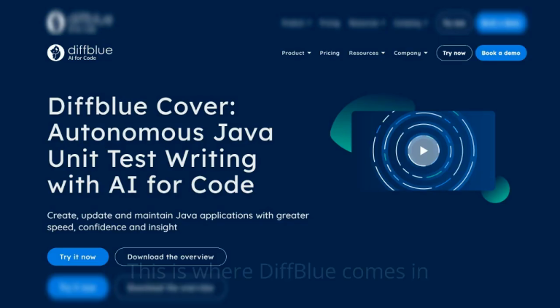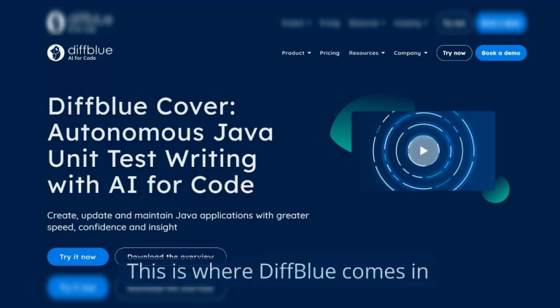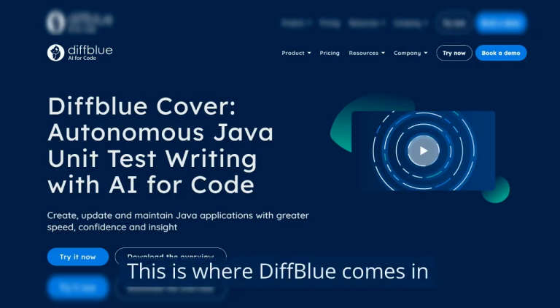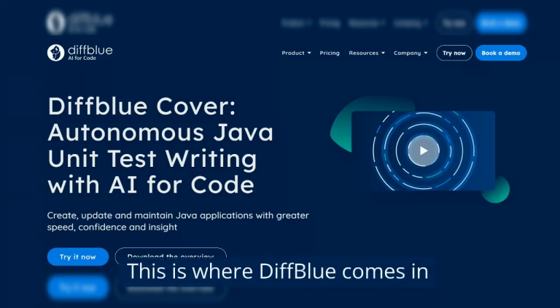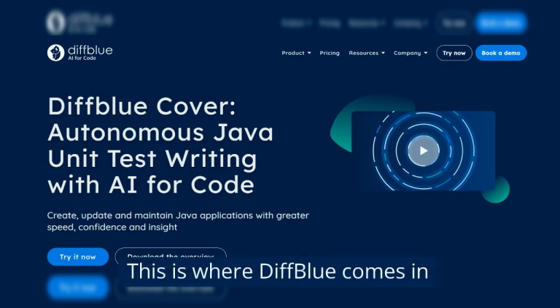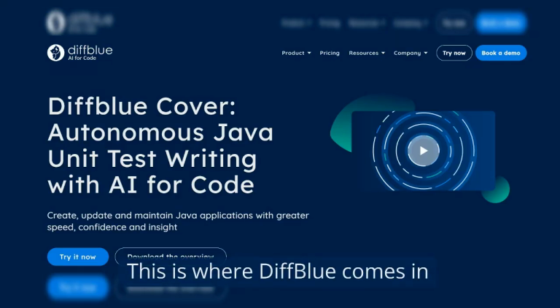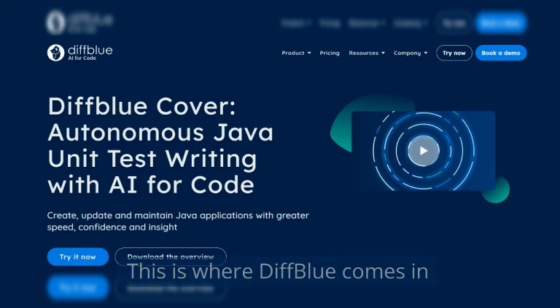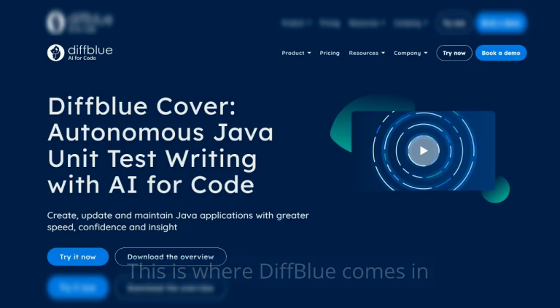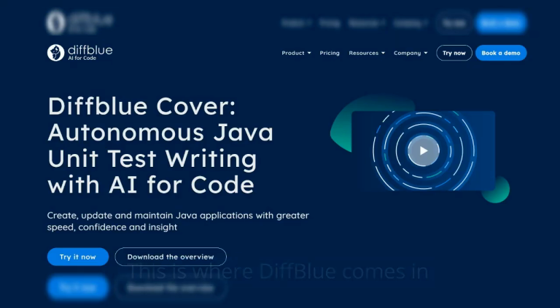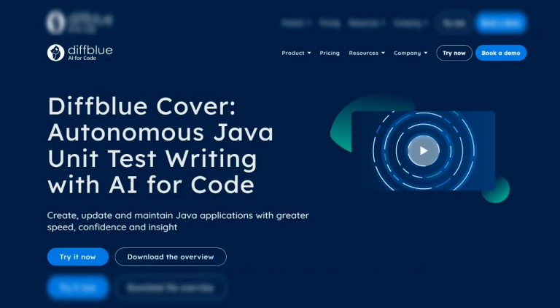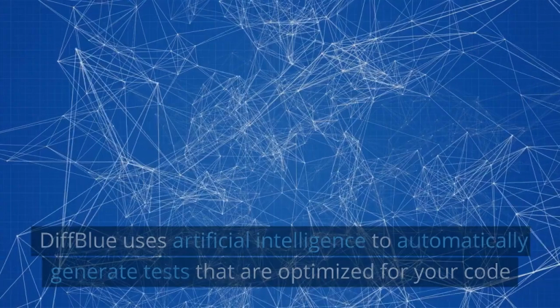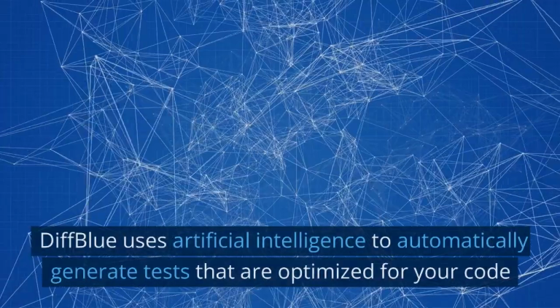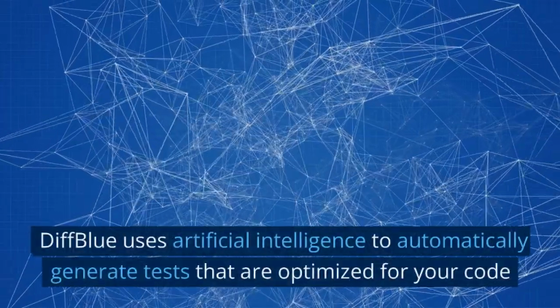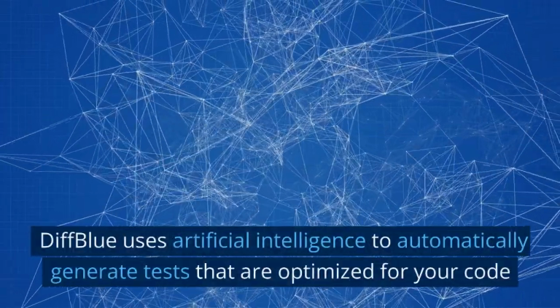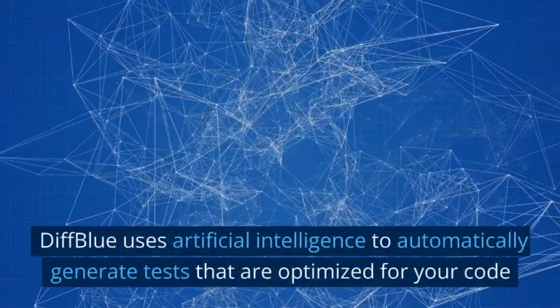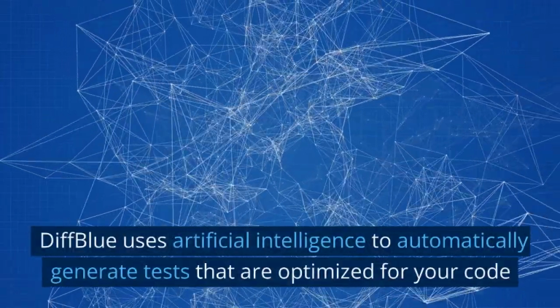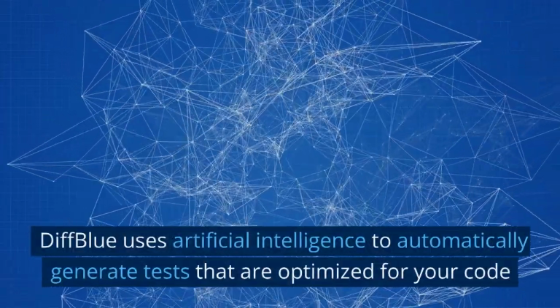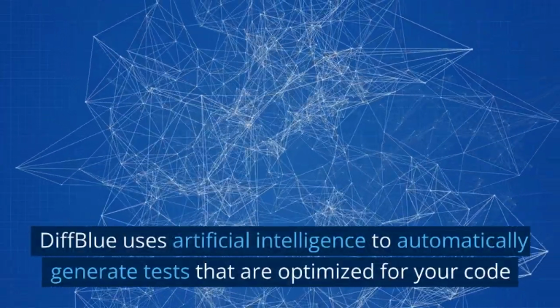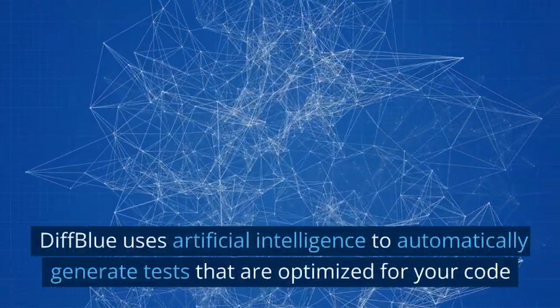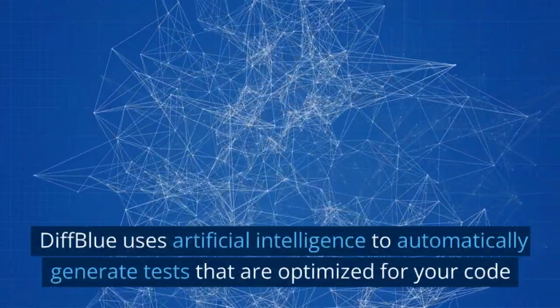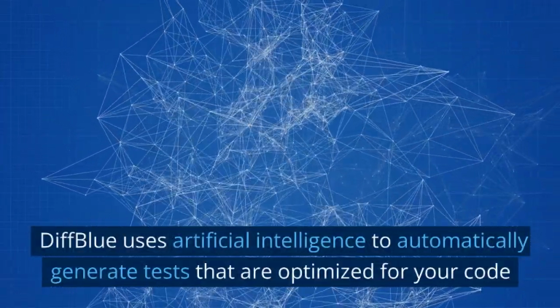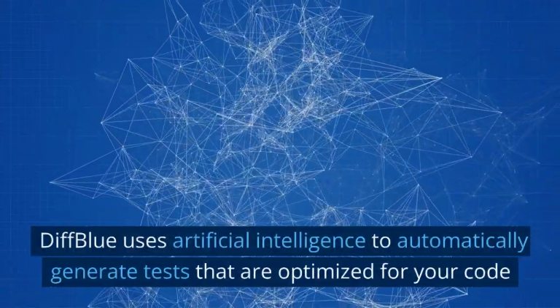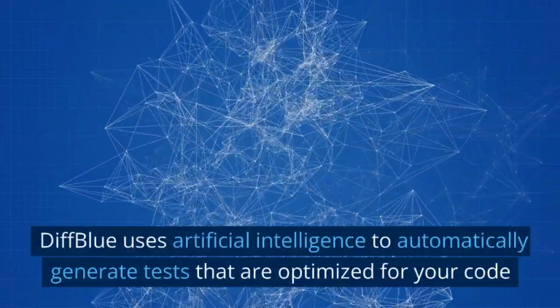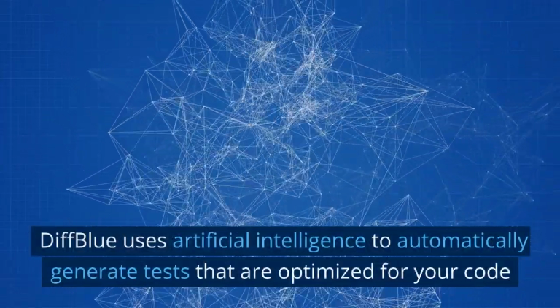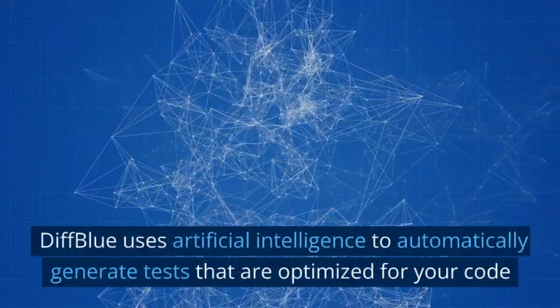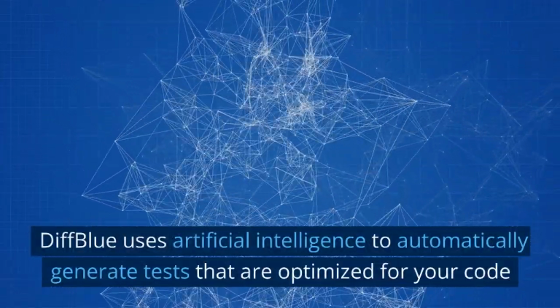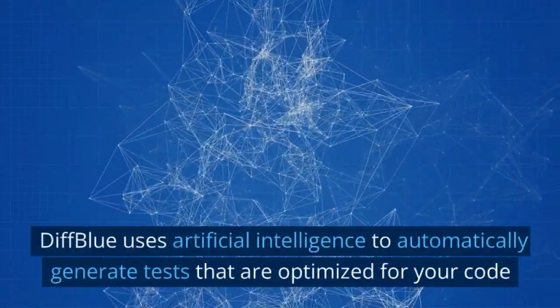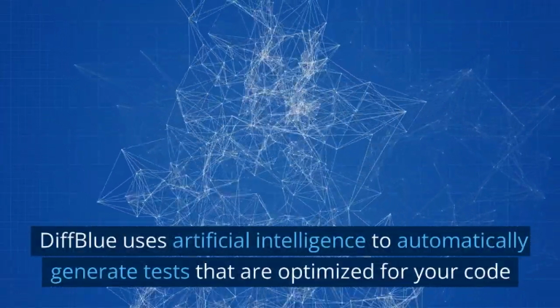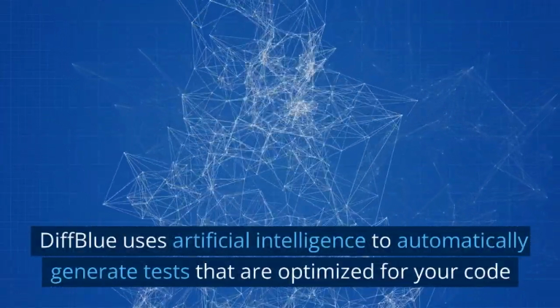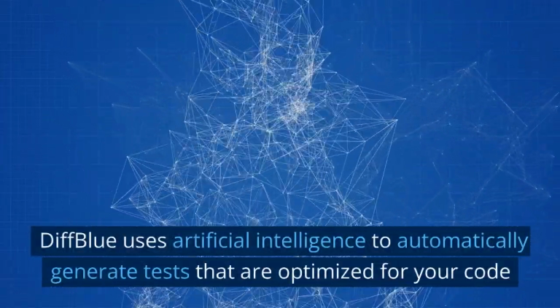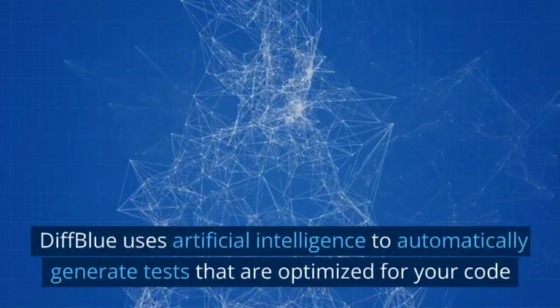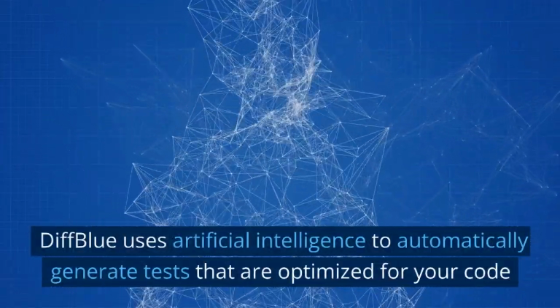This is where DiffBlue comes in. DiffBlue uses artificial intelligence to automatically generate tests that are optimized for your code.